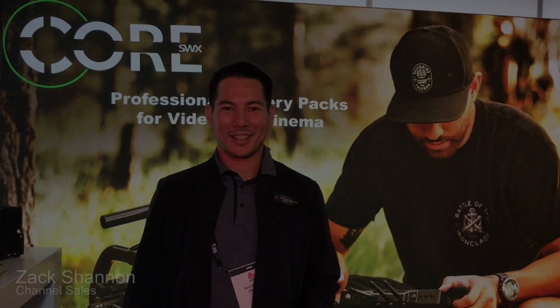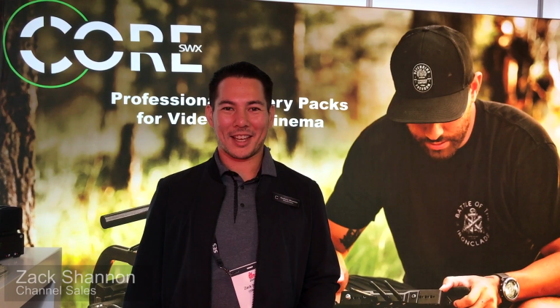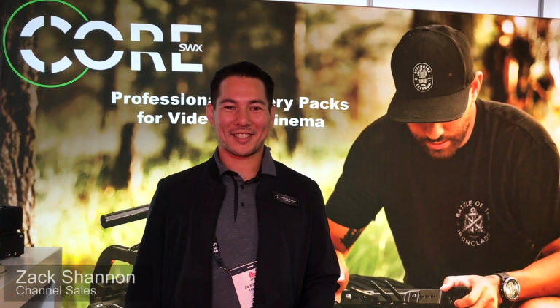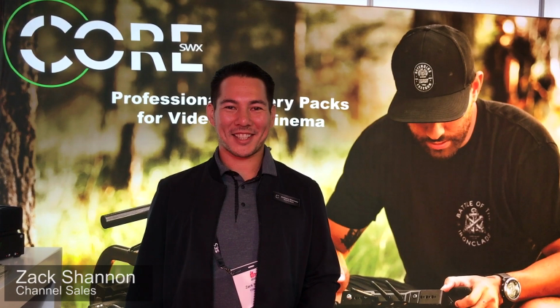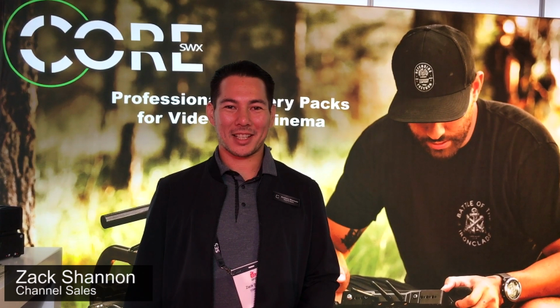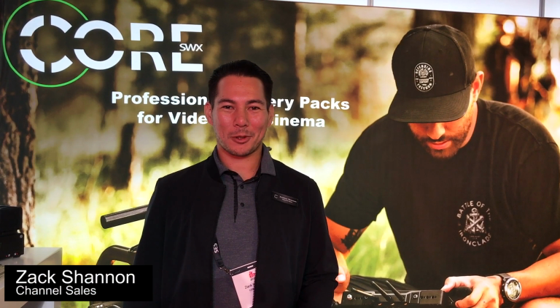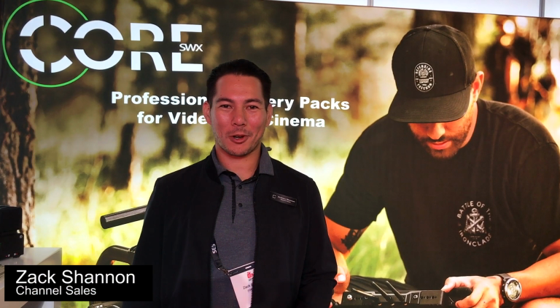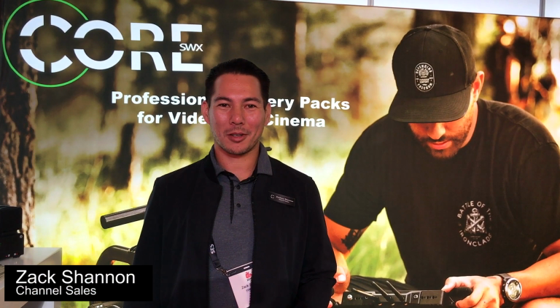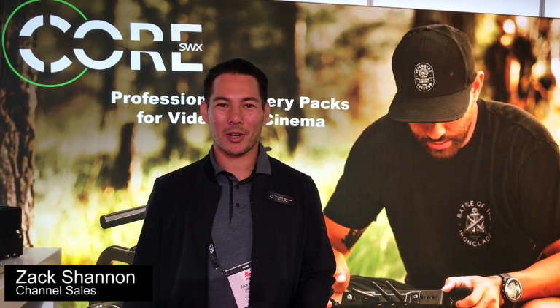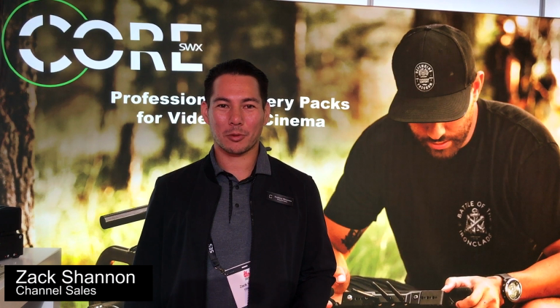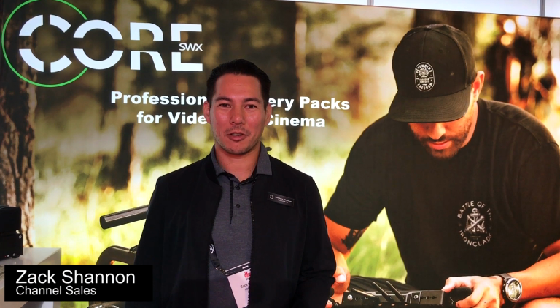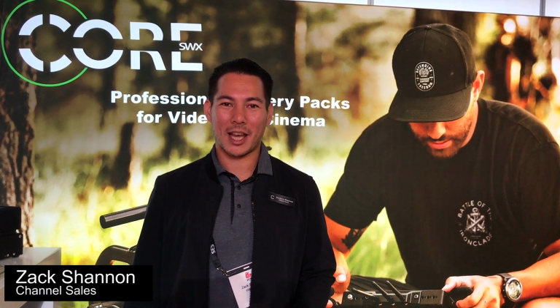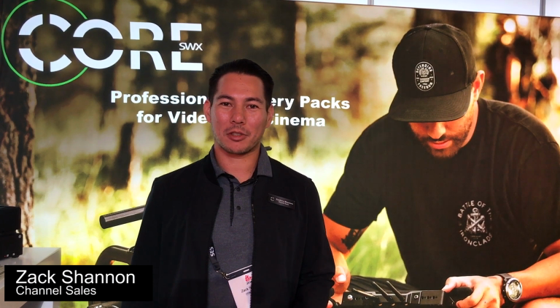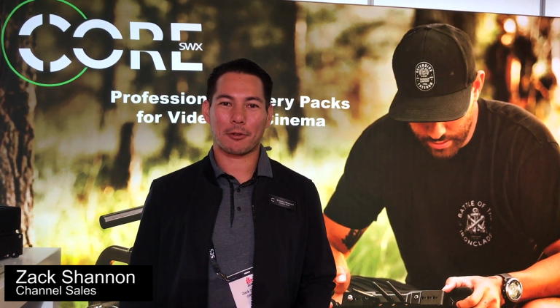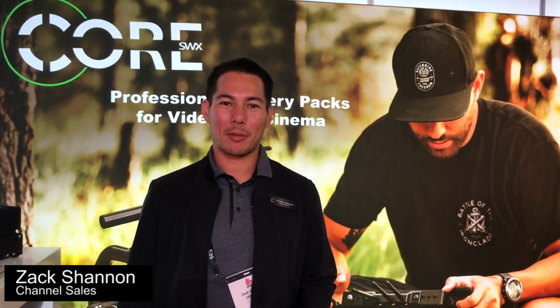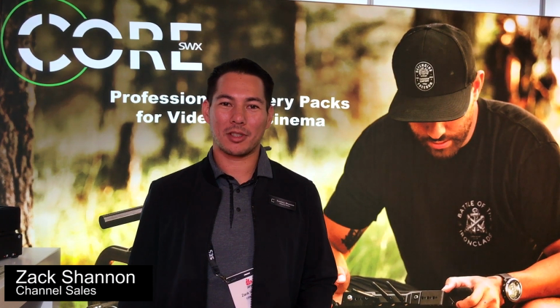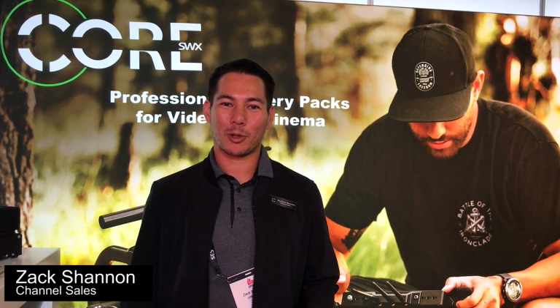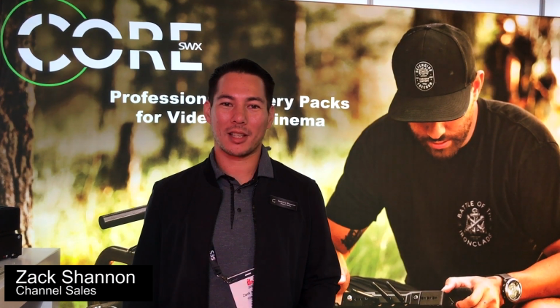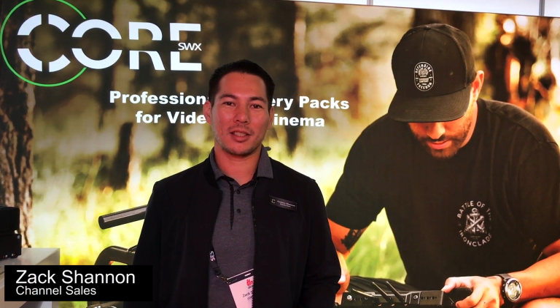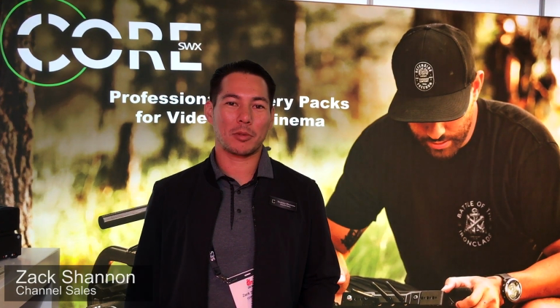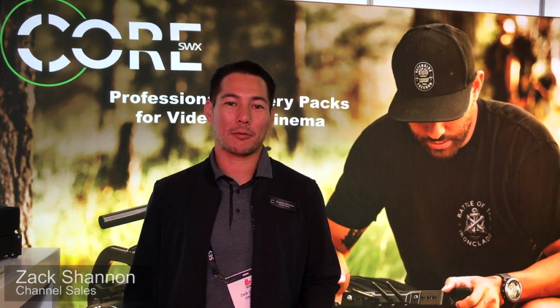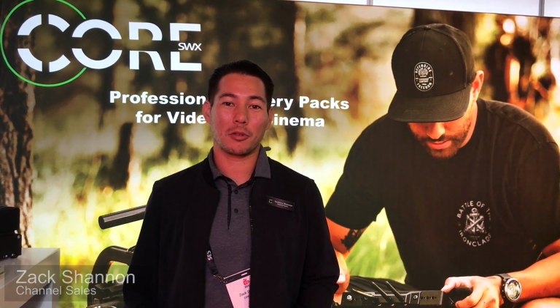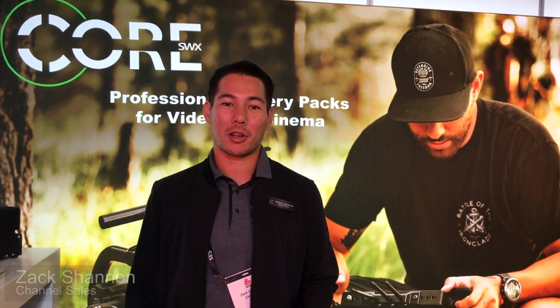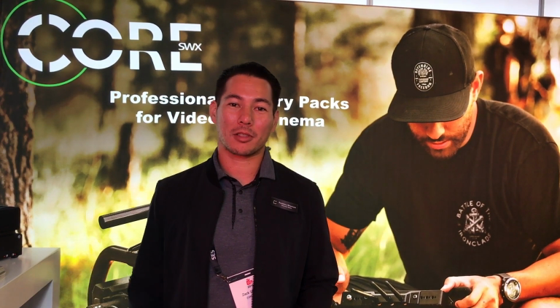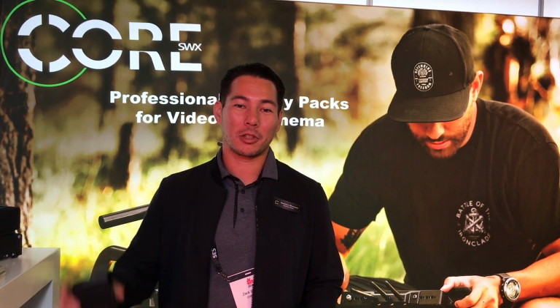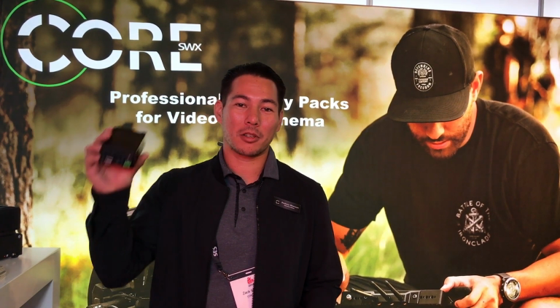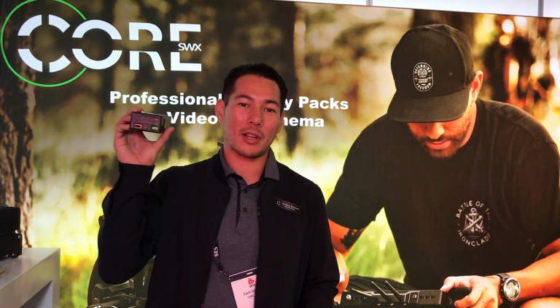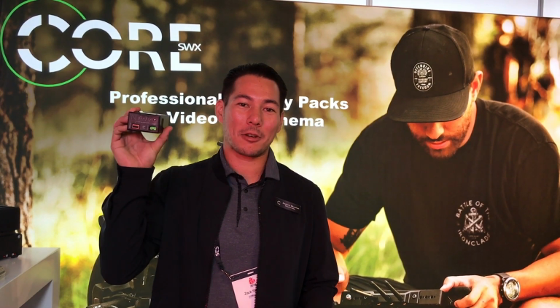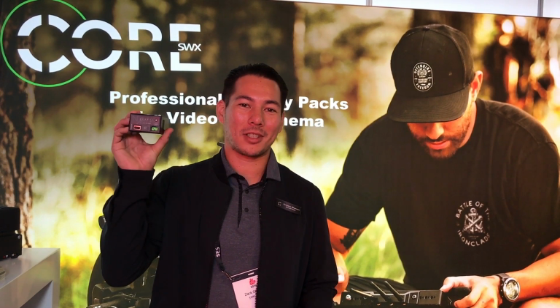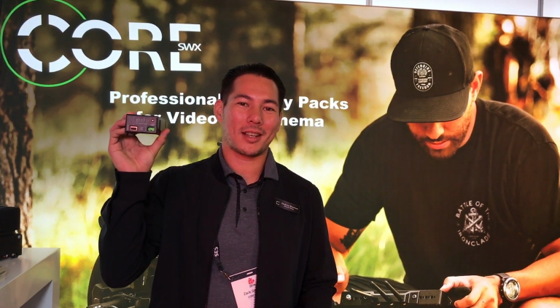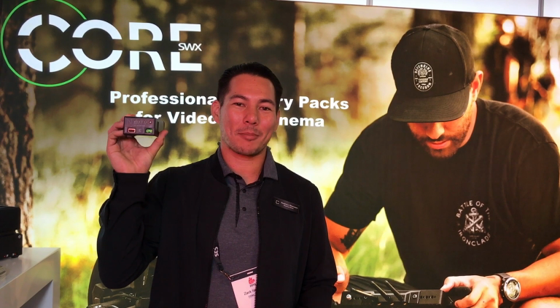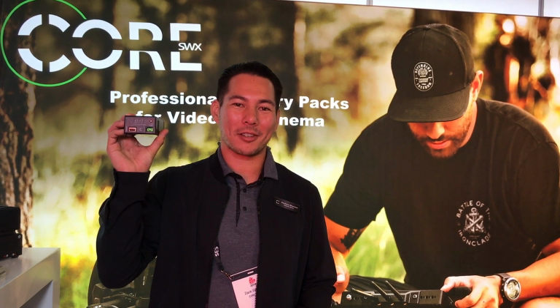Hey, it's Zach Shannon with Core SWX. We're here in Amsterdam for IBC 2019, debuting a few new products including our new Nano C98 battery.